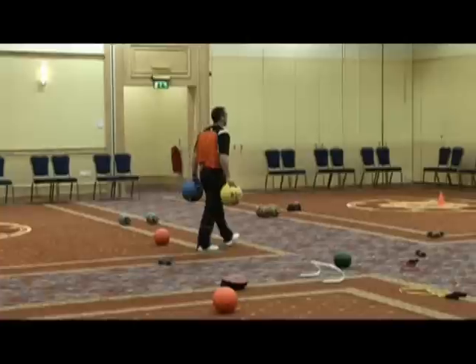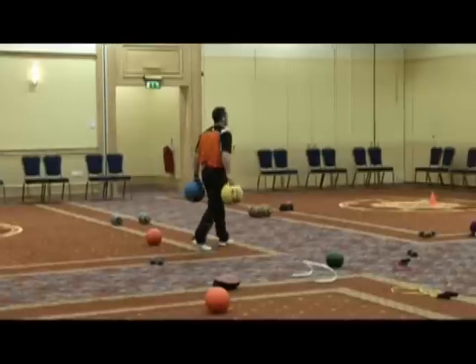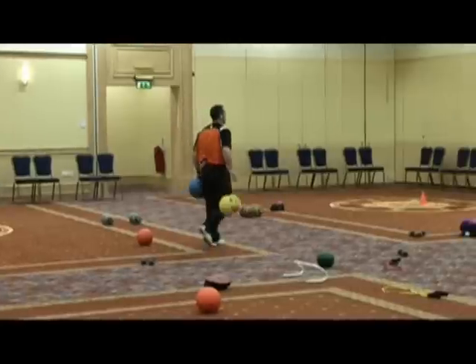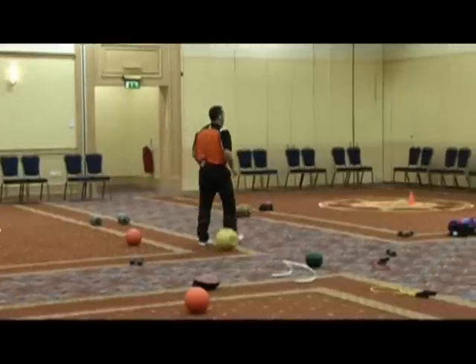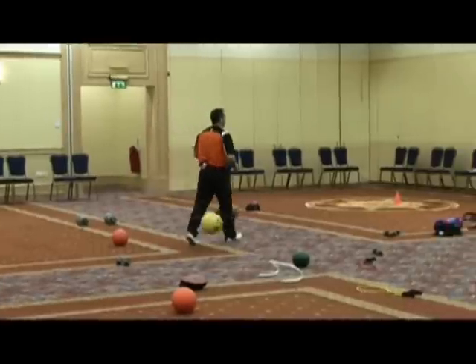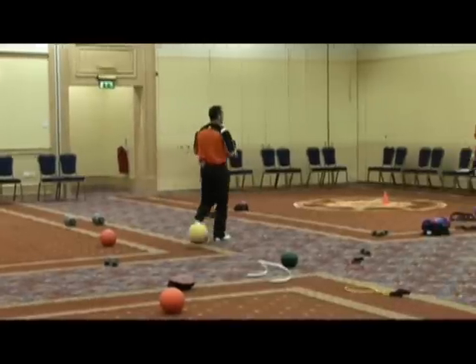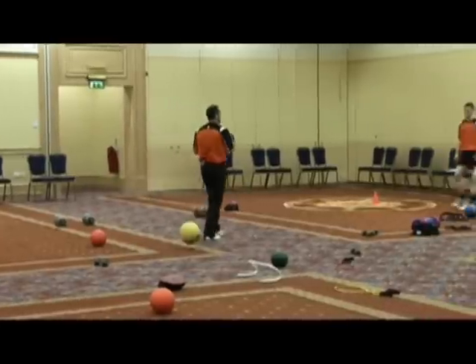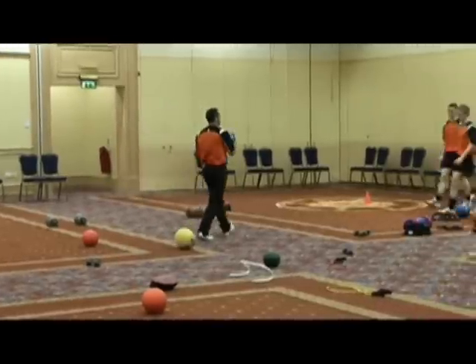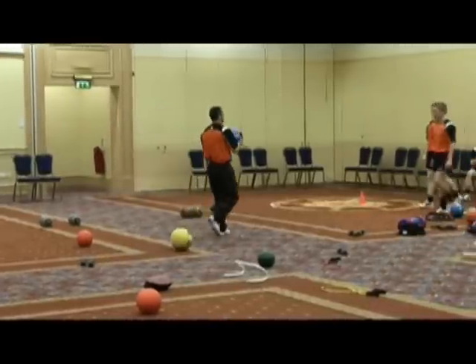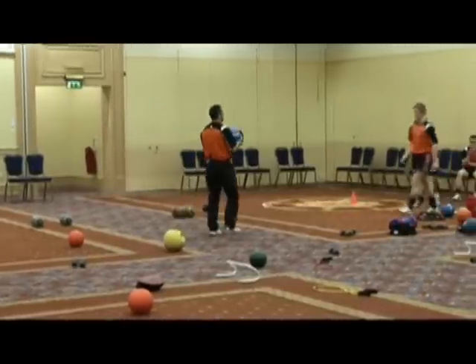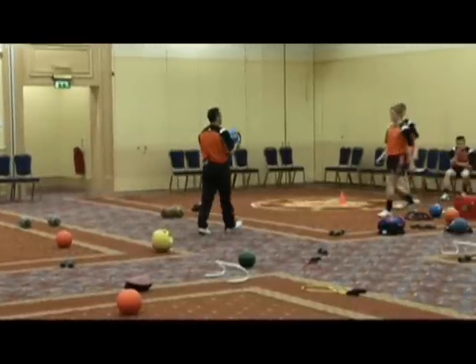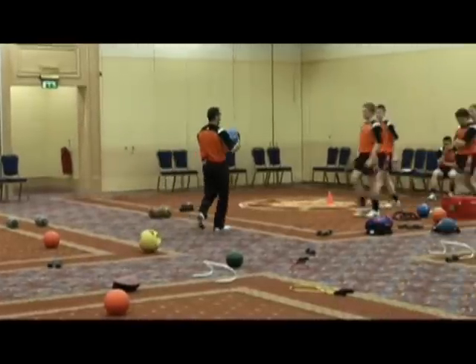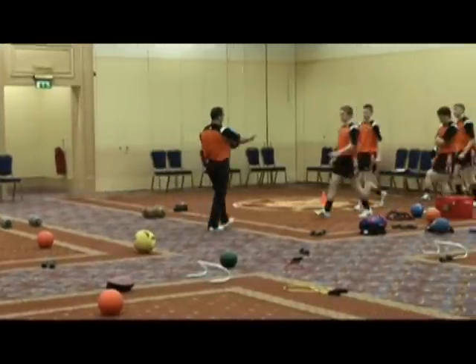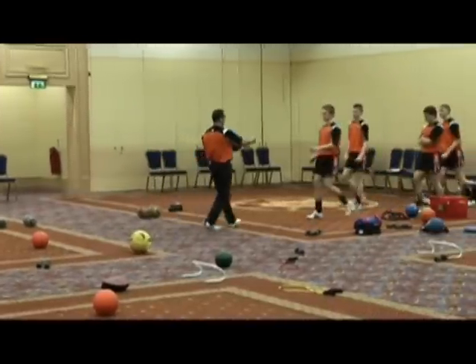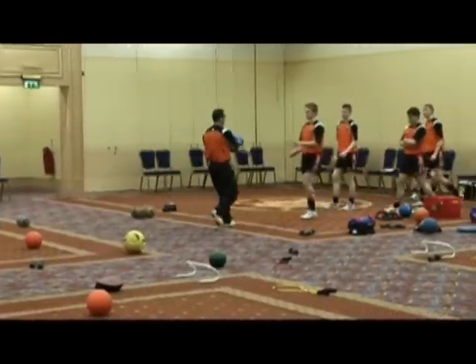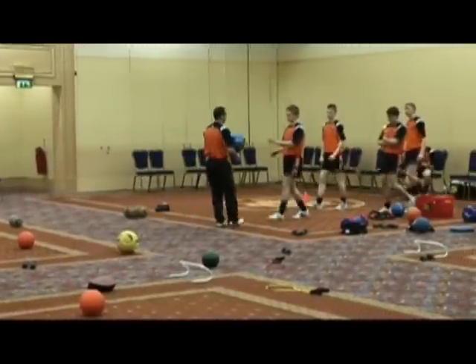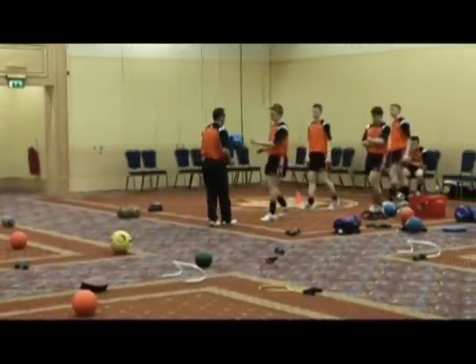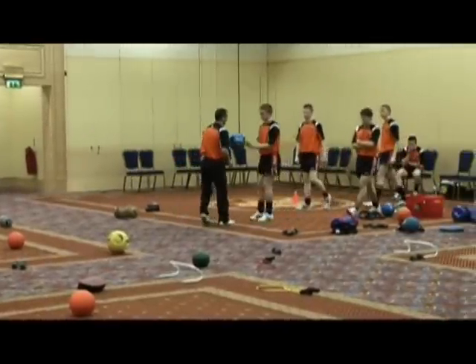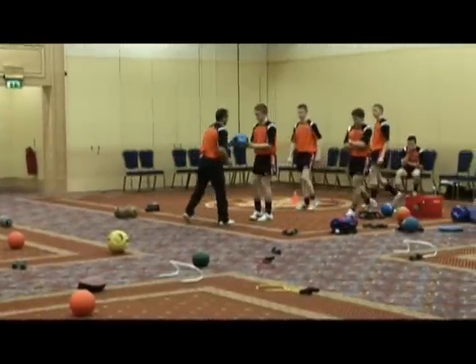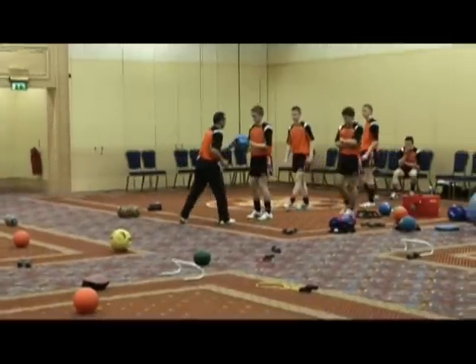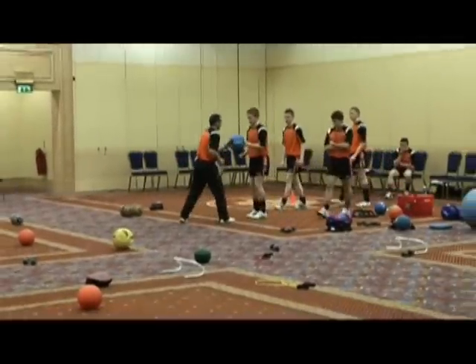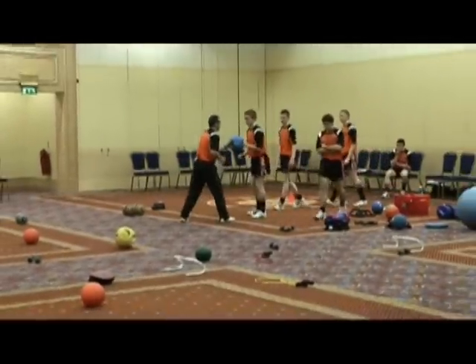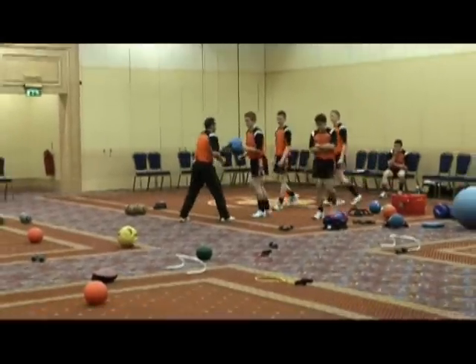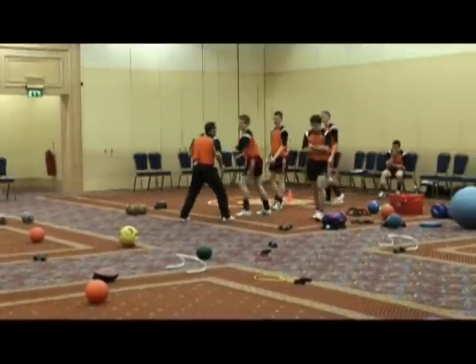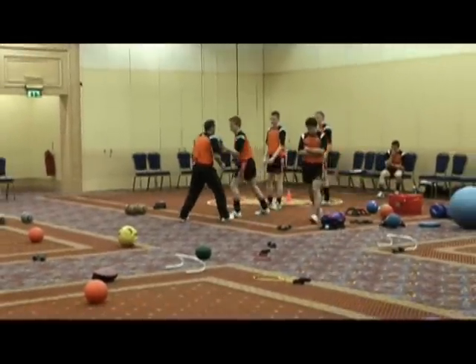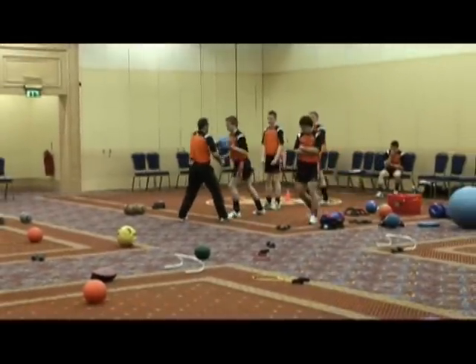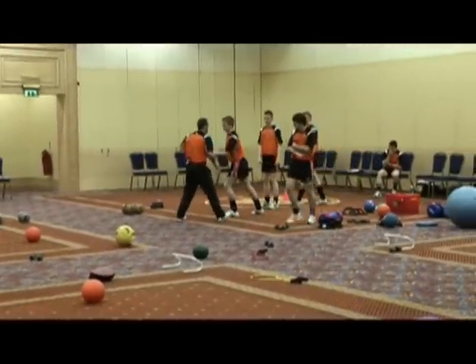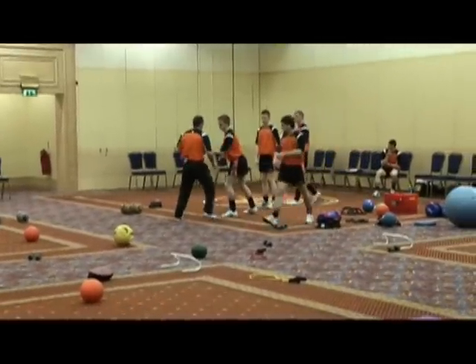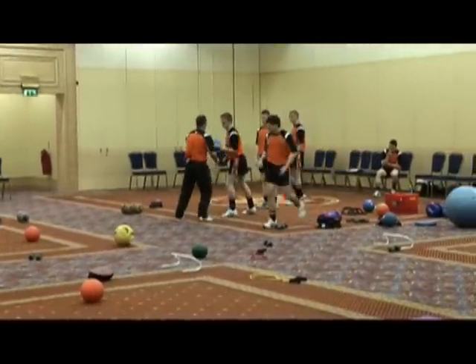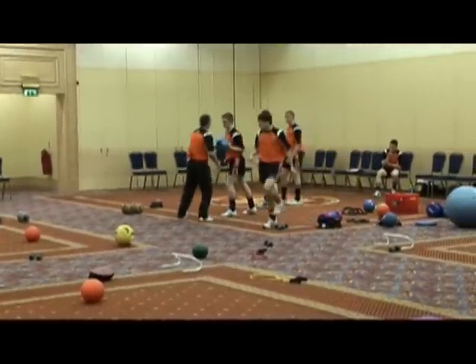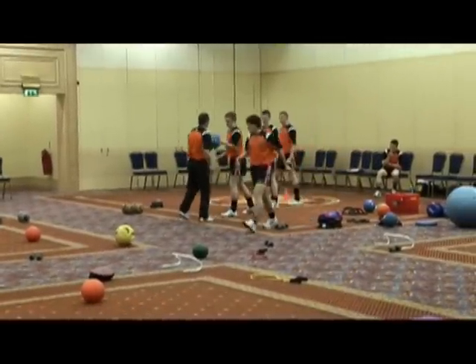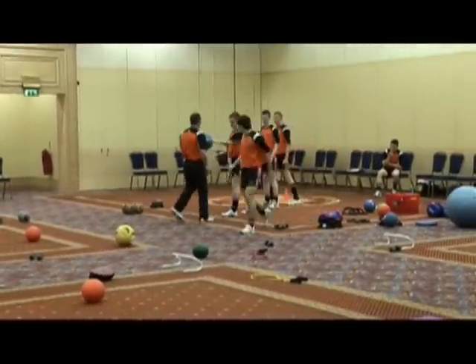What you're going to do, Sean, is you grab the ball just with the opposite hand. I'm just going to pull and push — no, right?